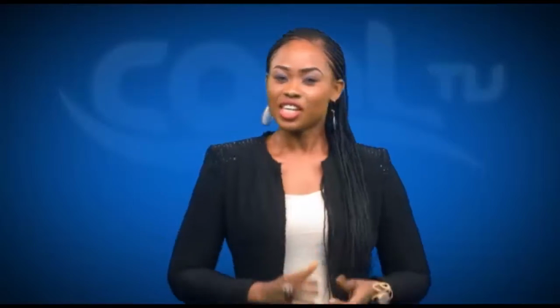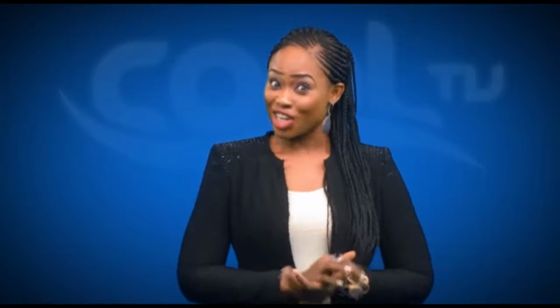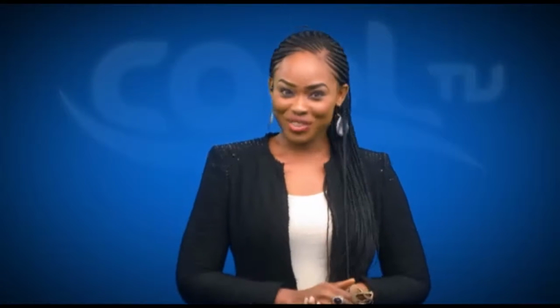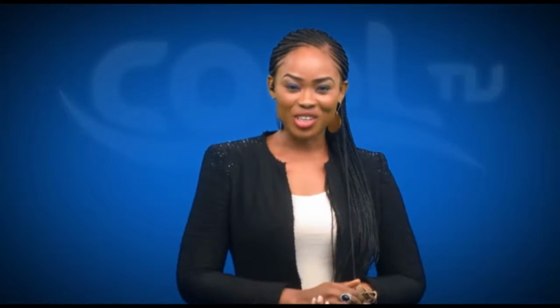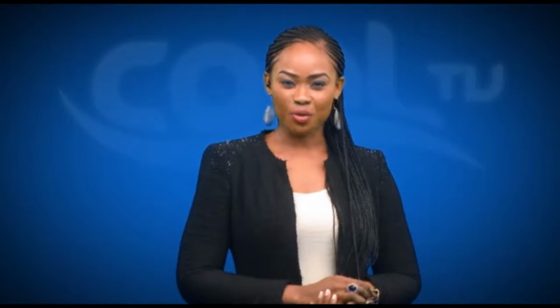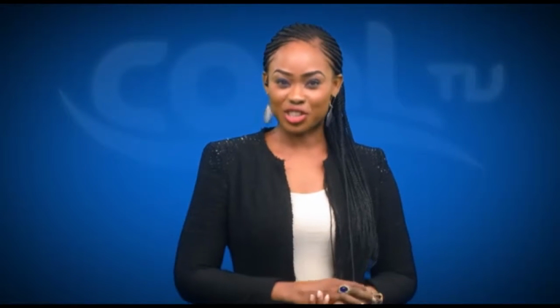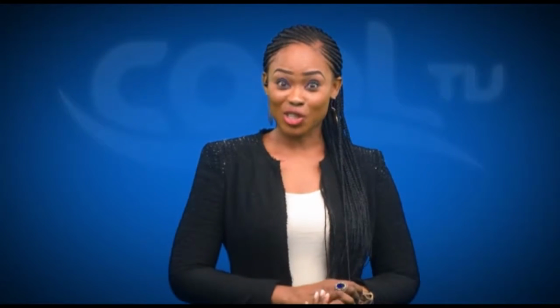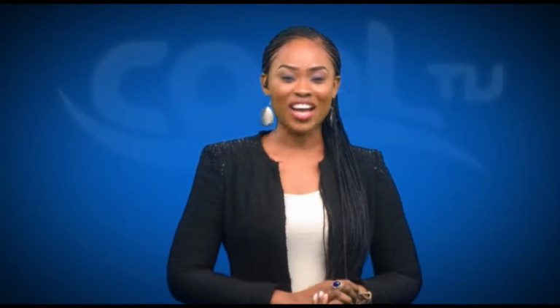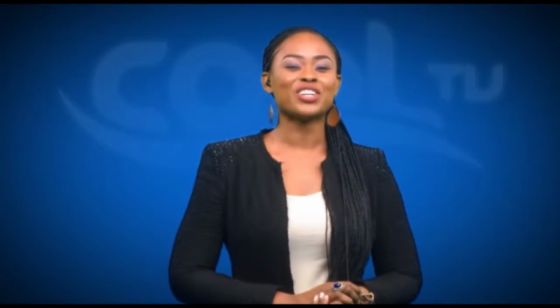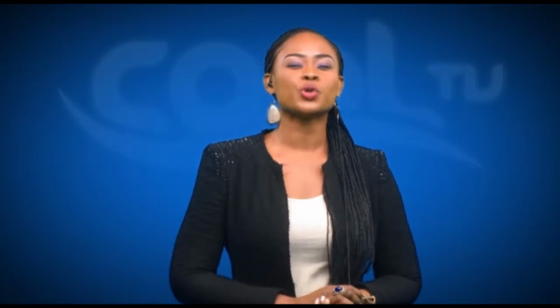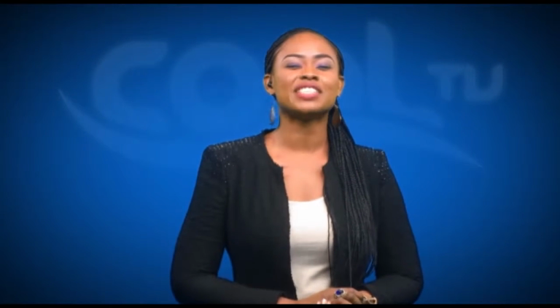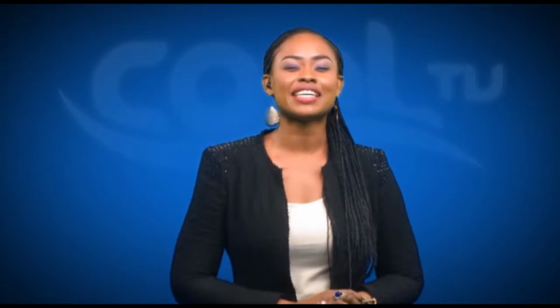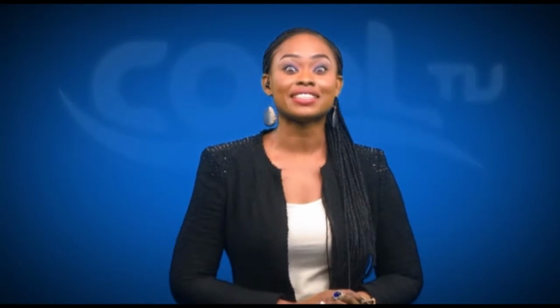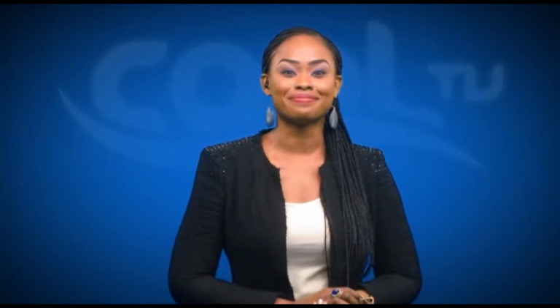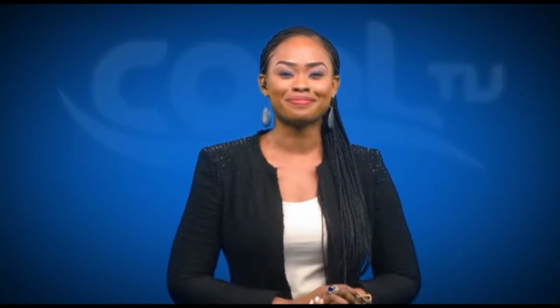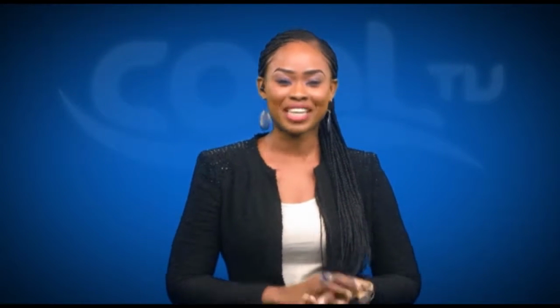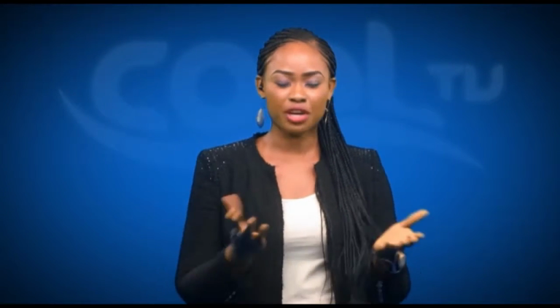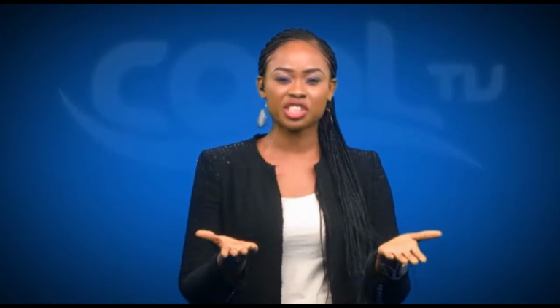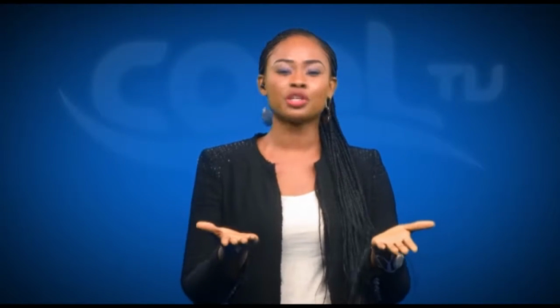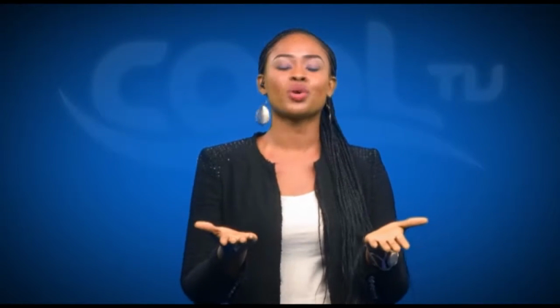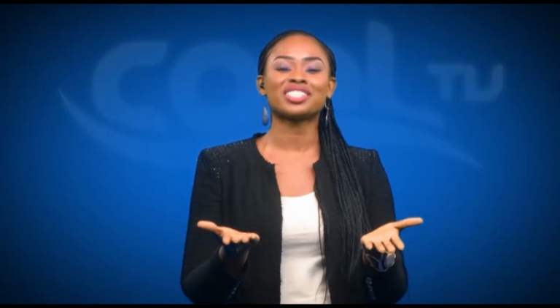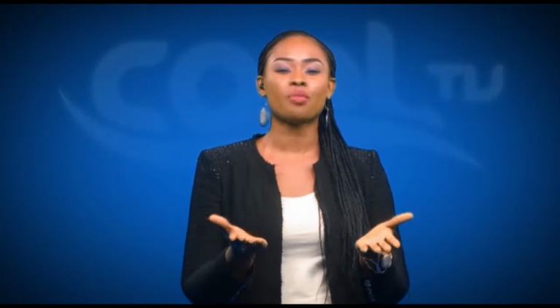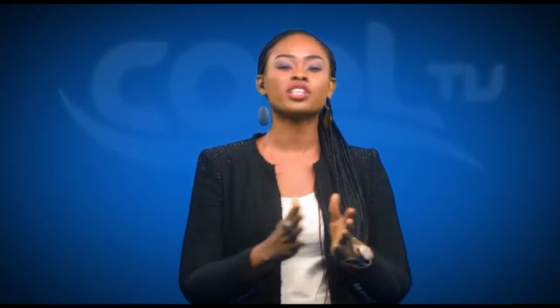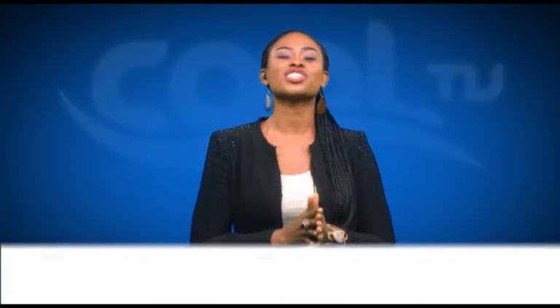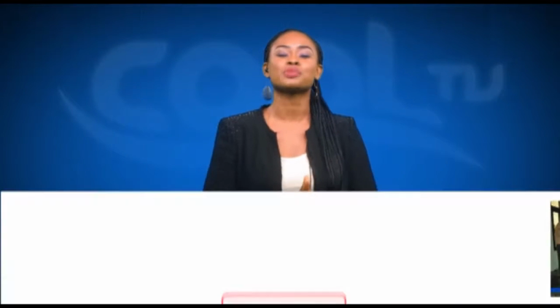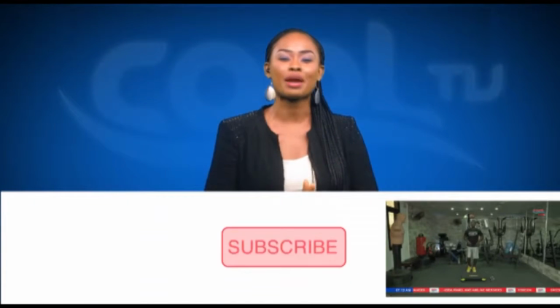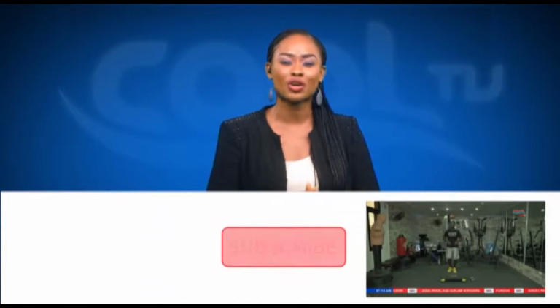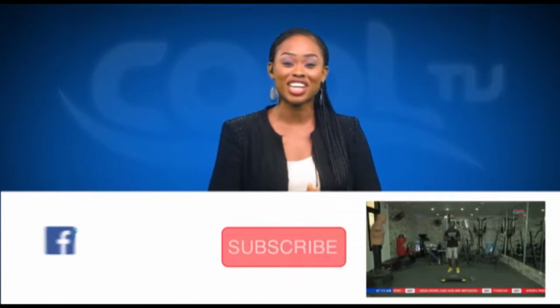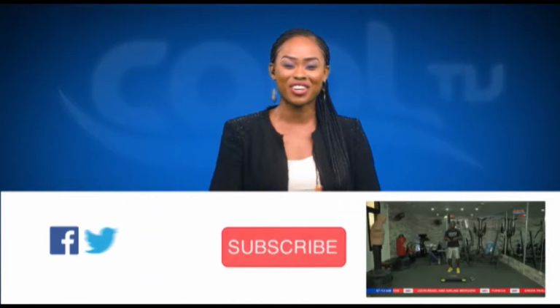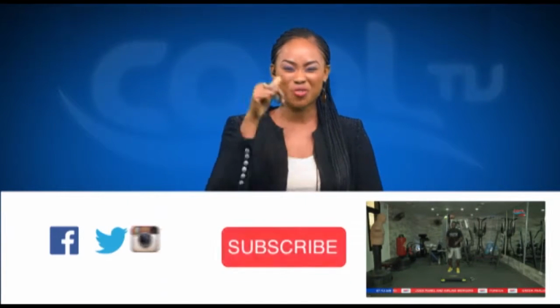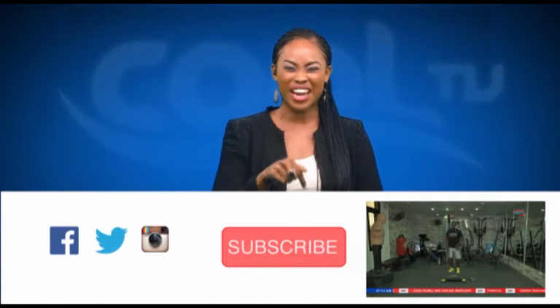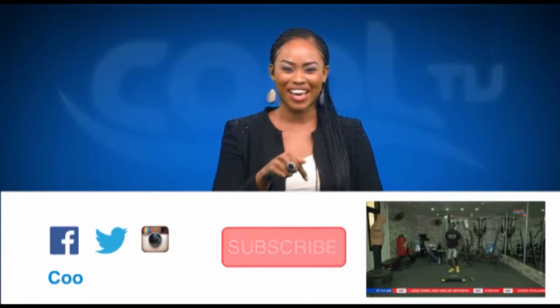Did you like what you just saw? I know you did — it's very simple. If you want to see more, just subscribe to our channel right now.